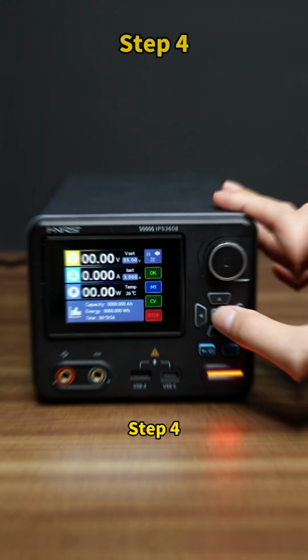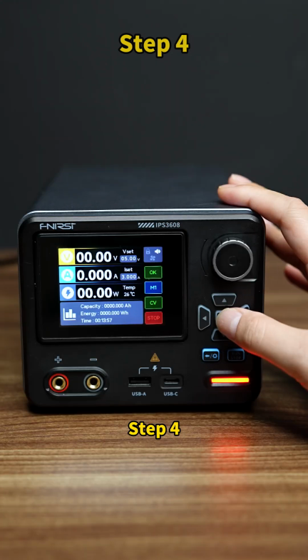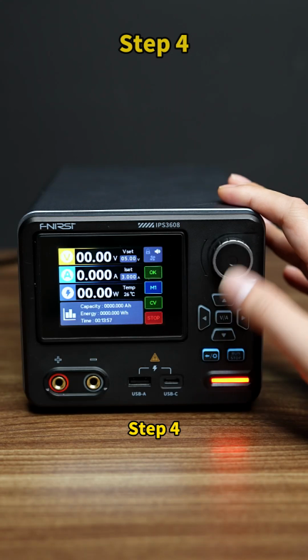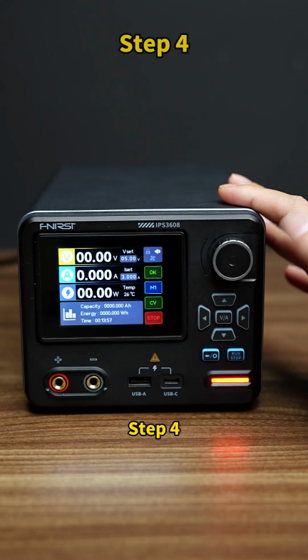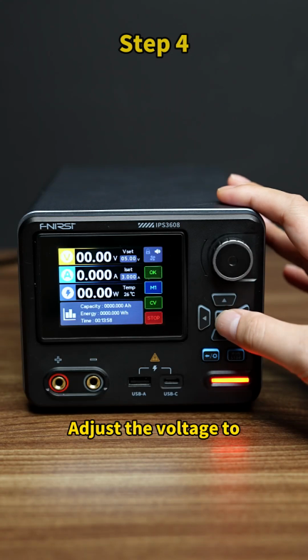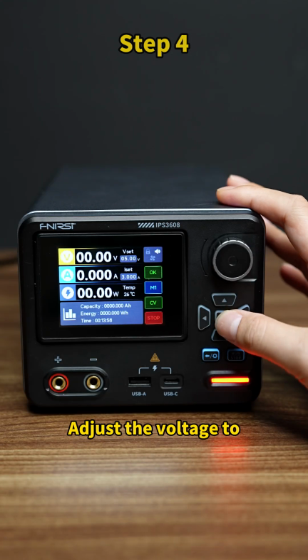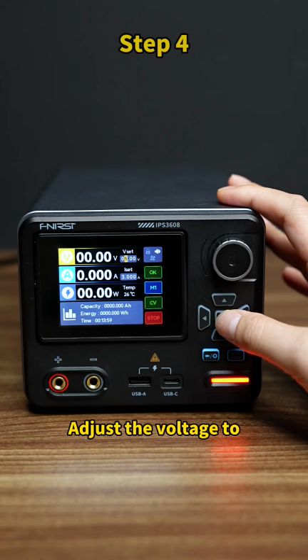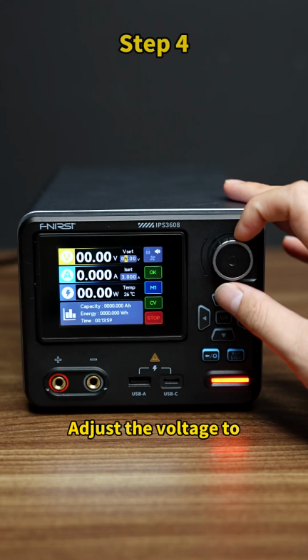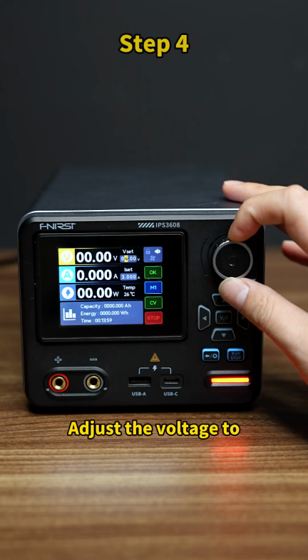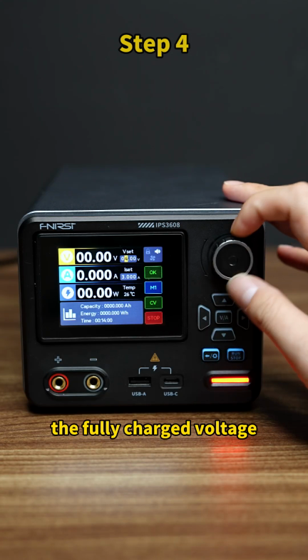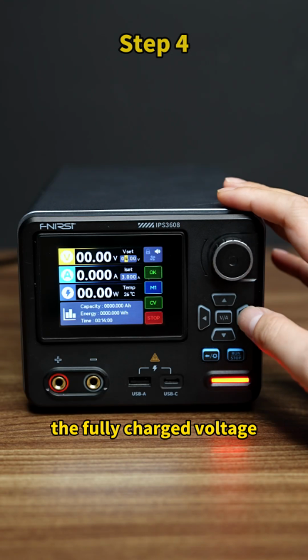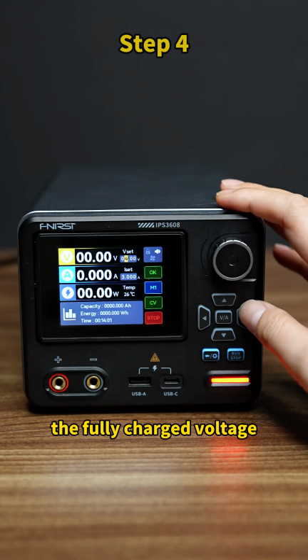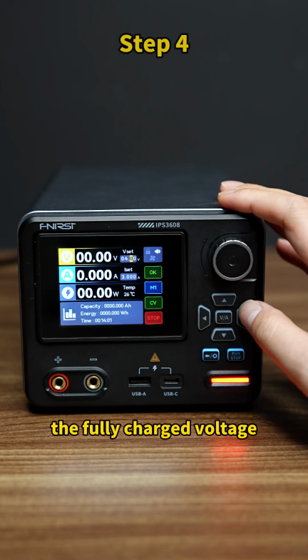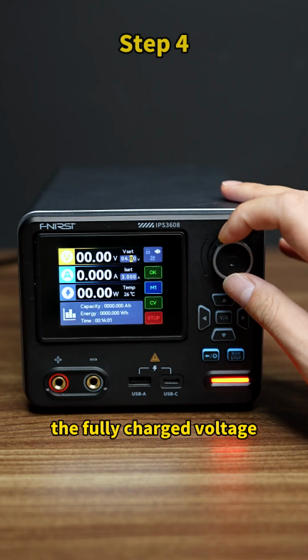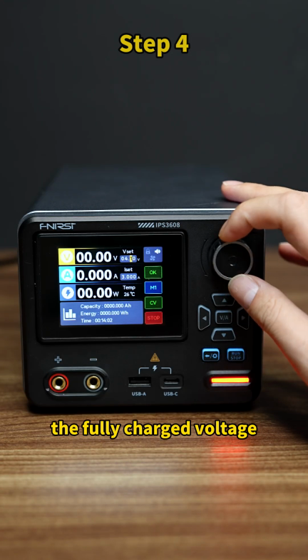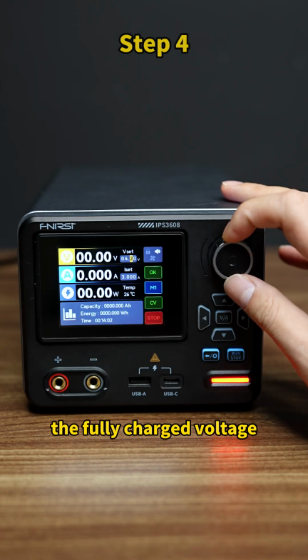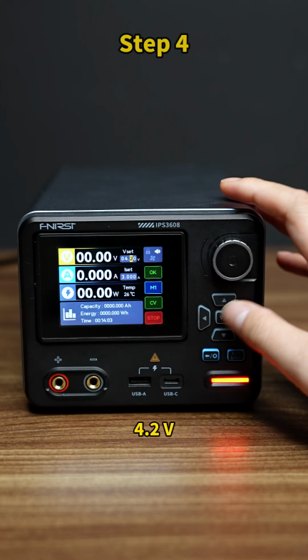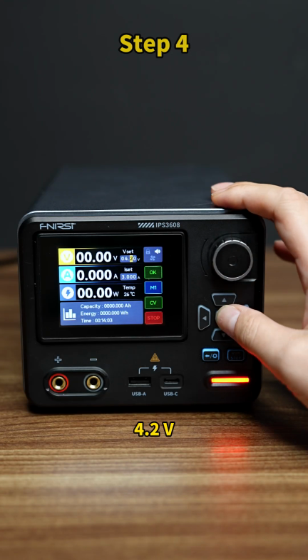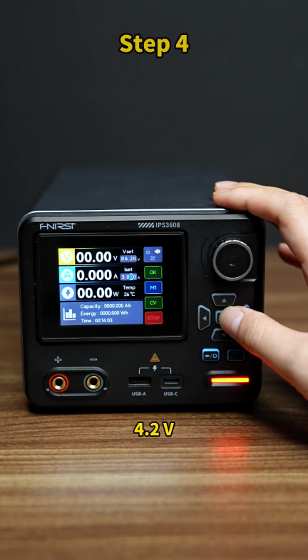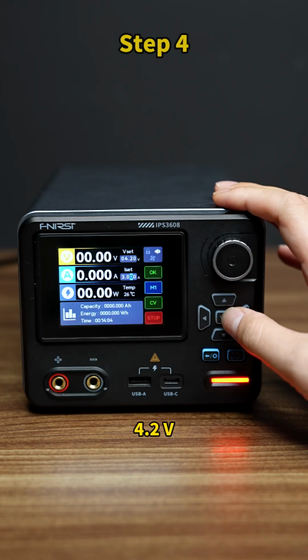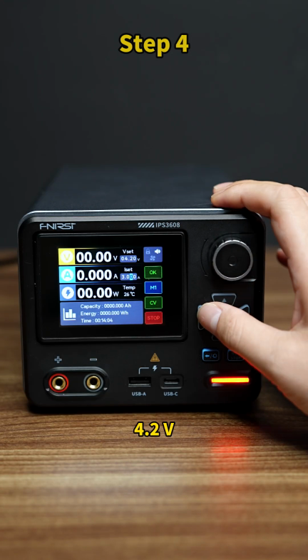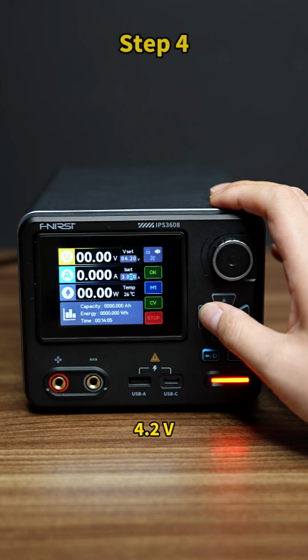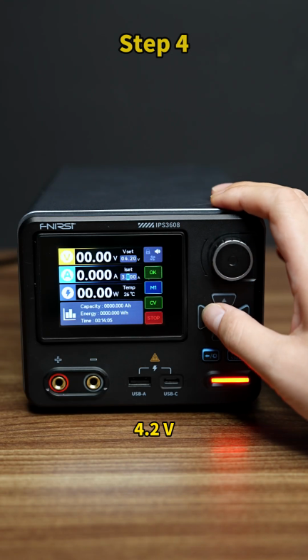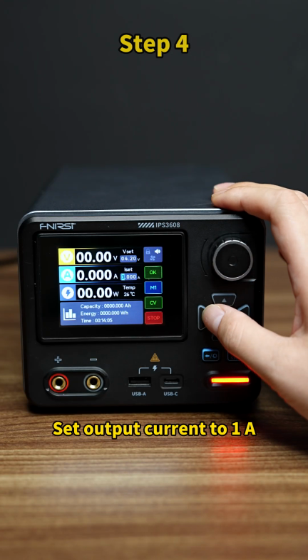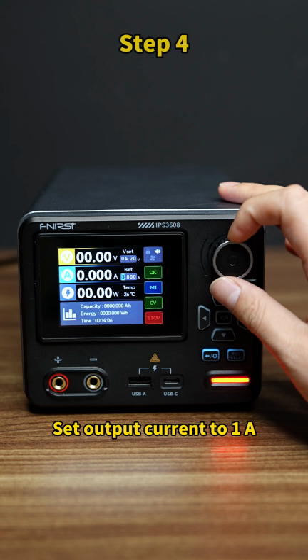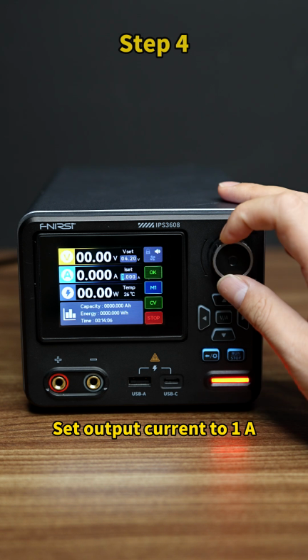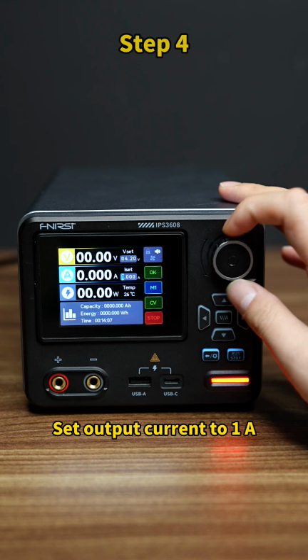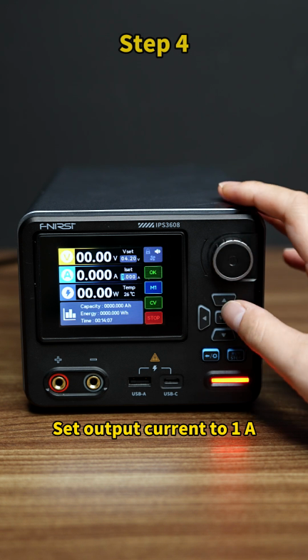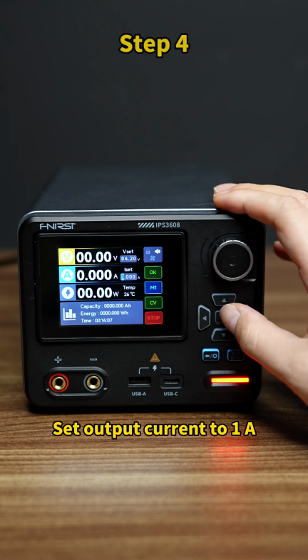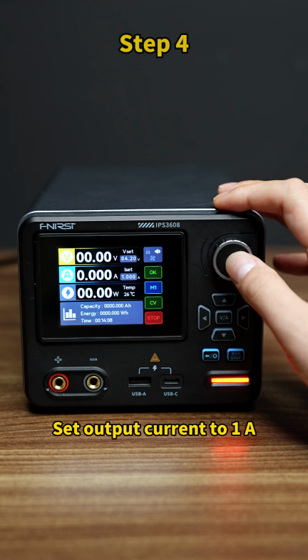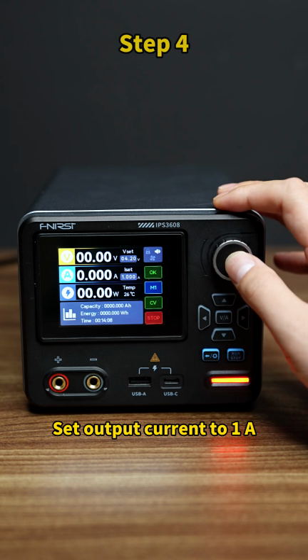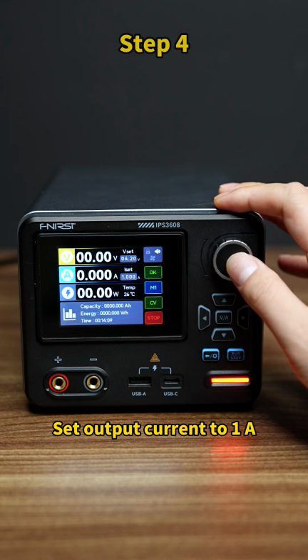Step 4: Adjust the voltage to the fully charged voltage, 4.2 volts. Set output current to 1 ampere.